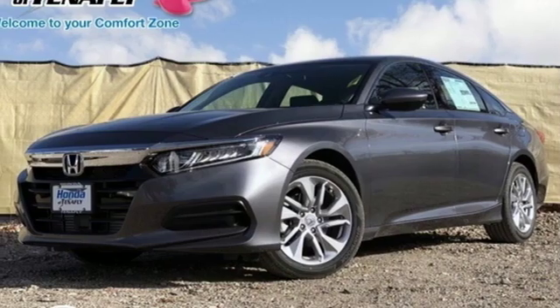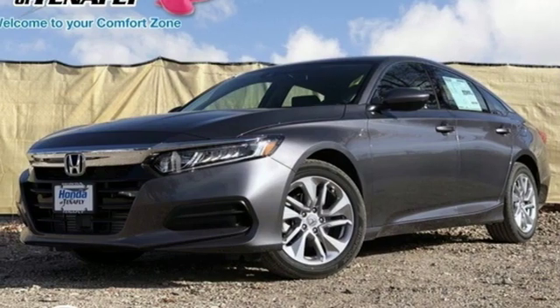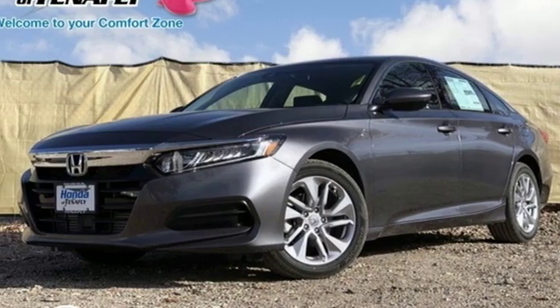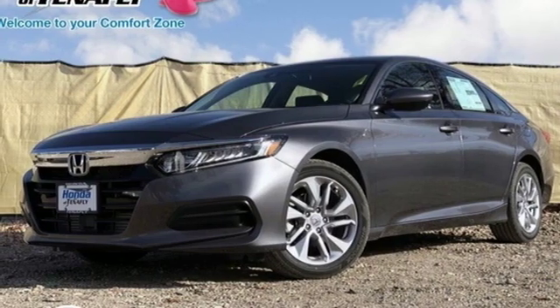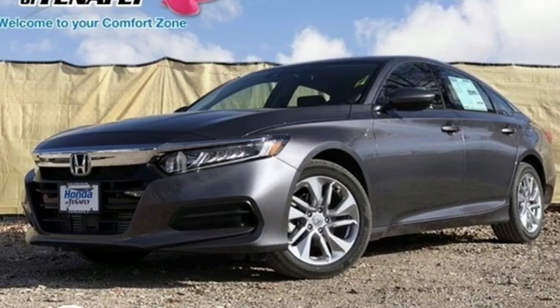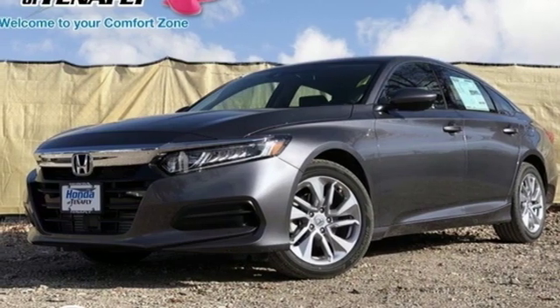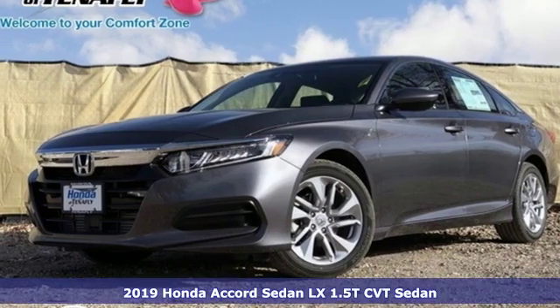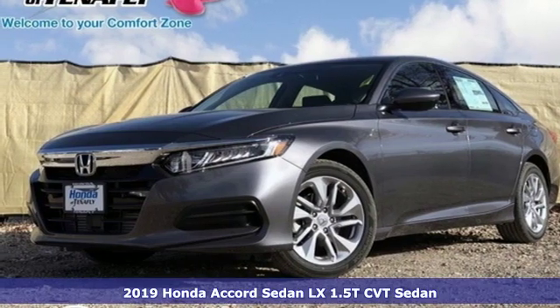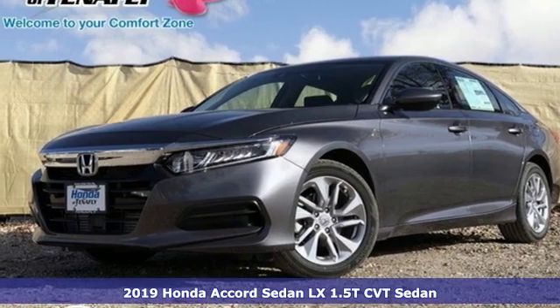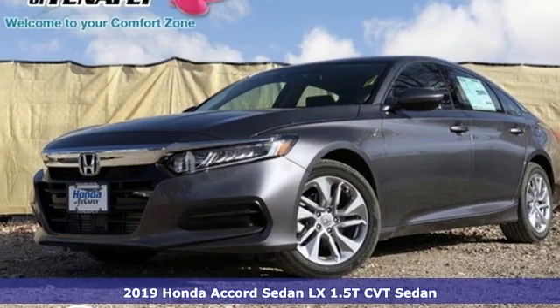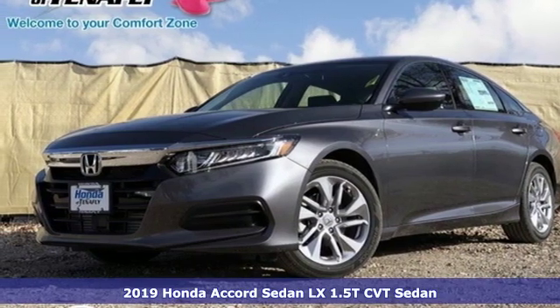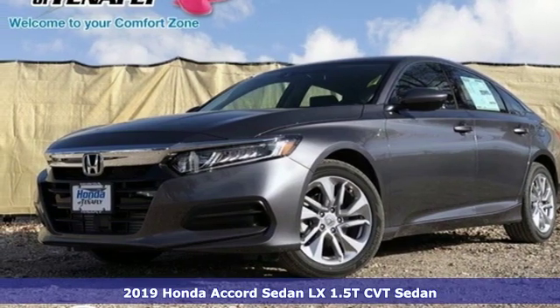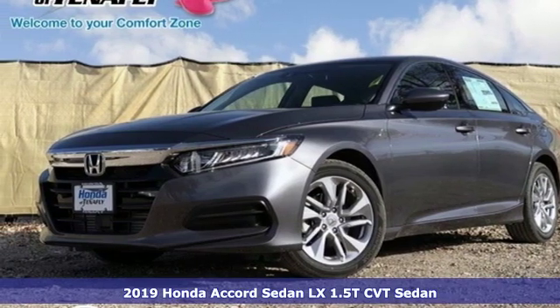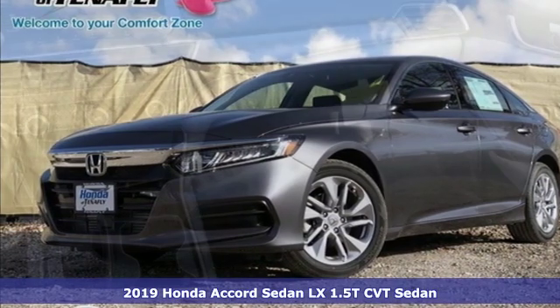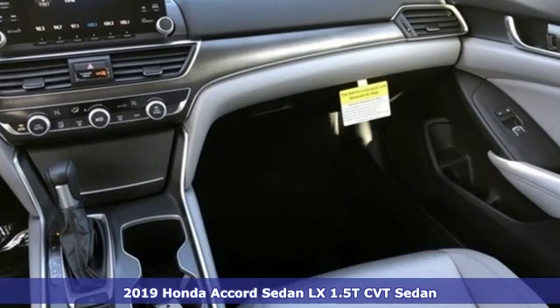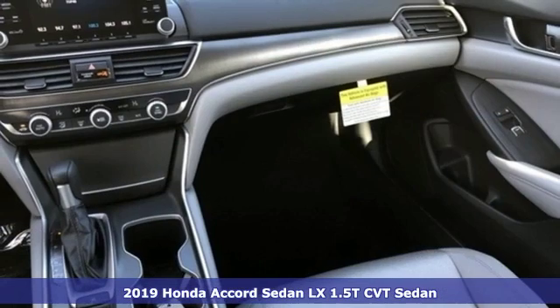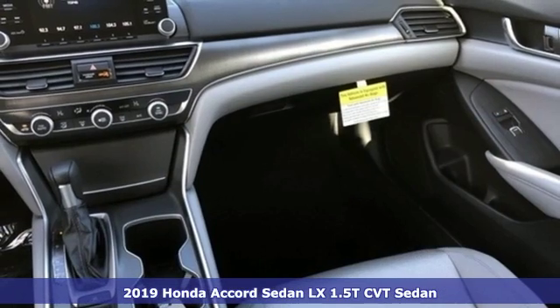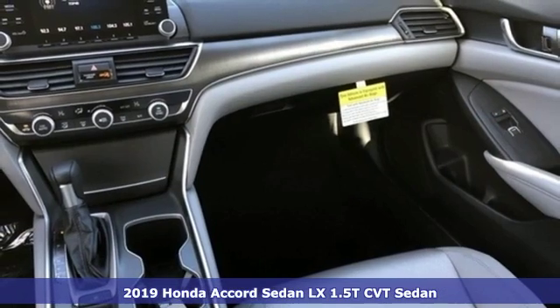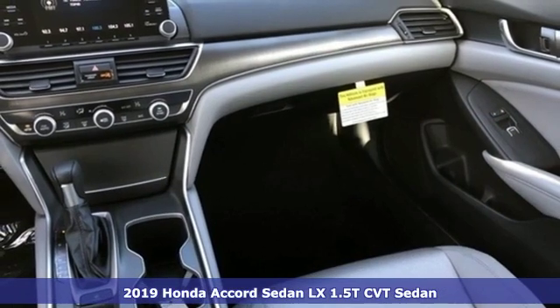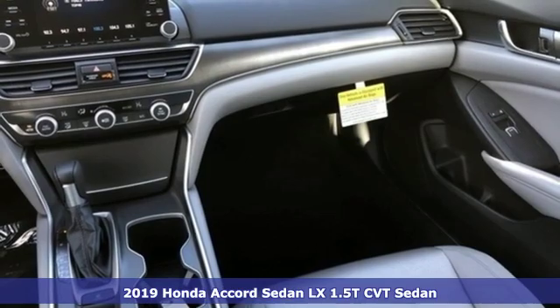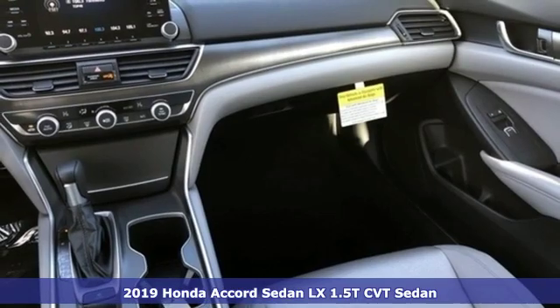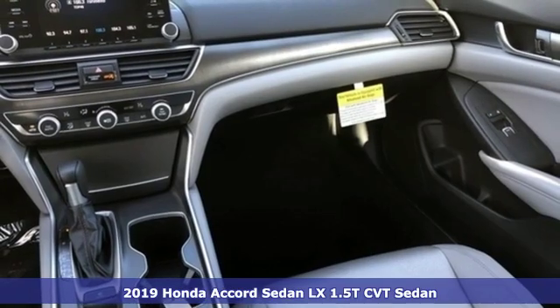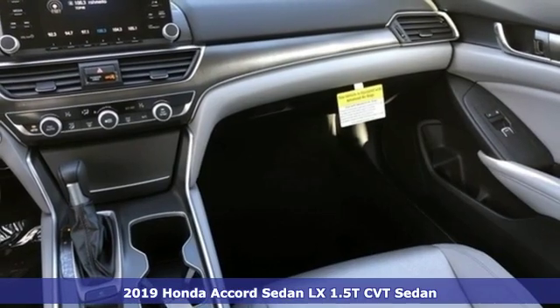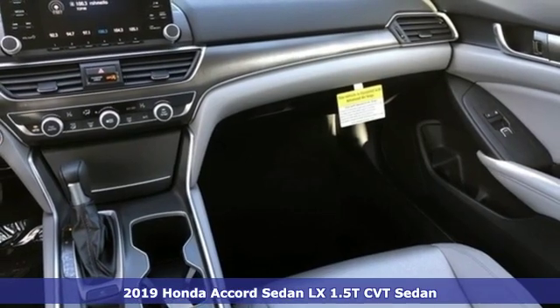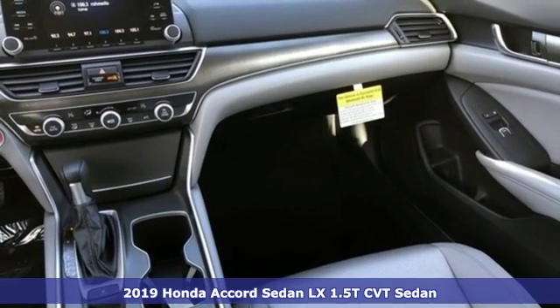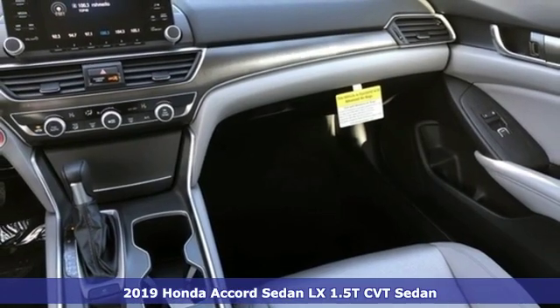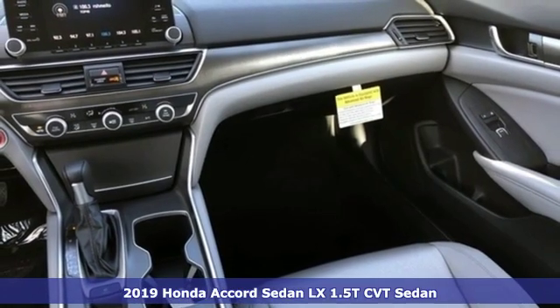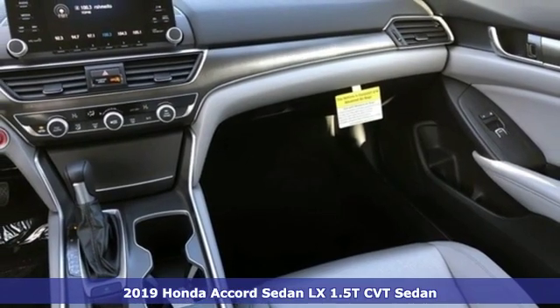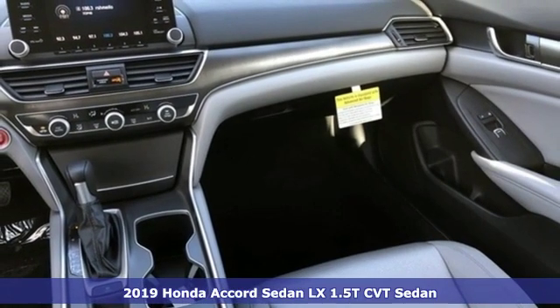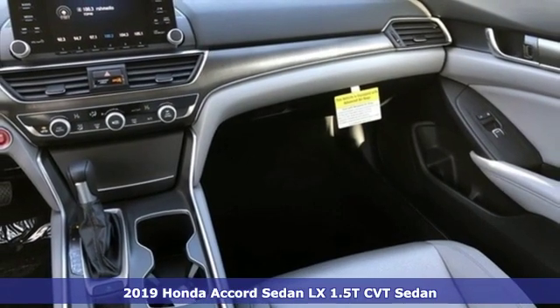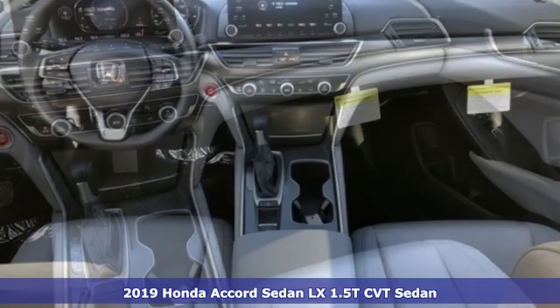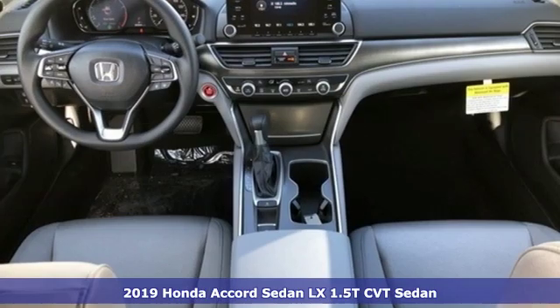It's a new 2019 Honda Accord sedan. Honda made no compromises with this luxurious and practical Accord.